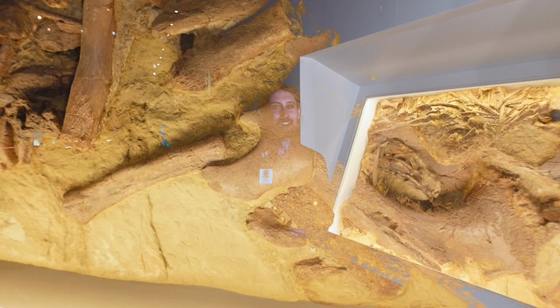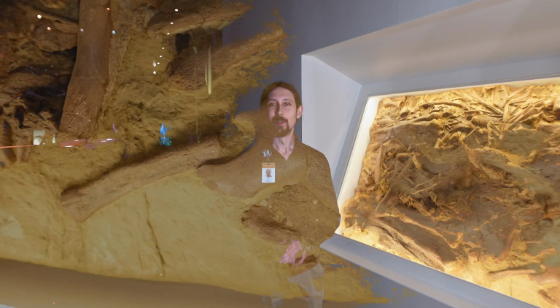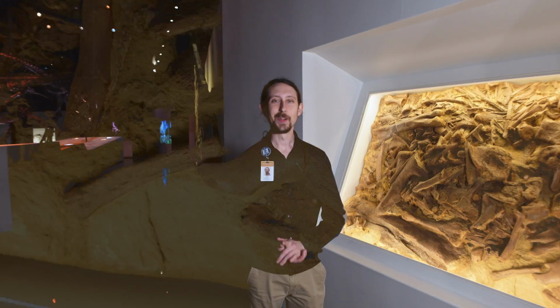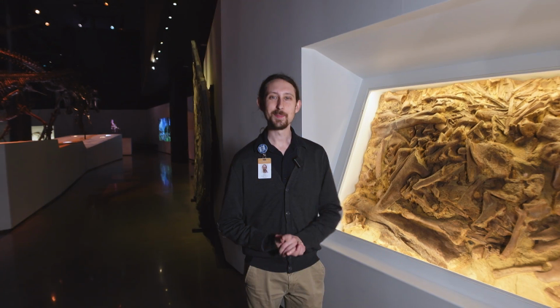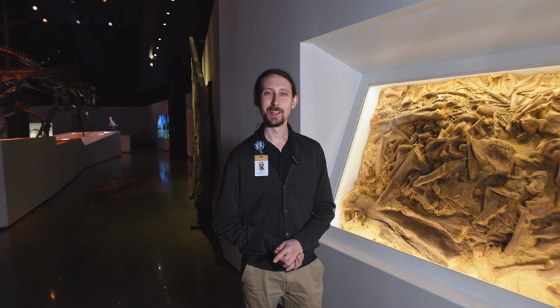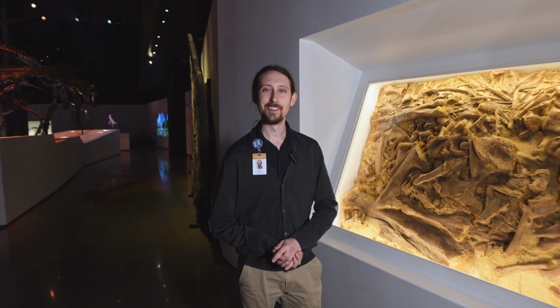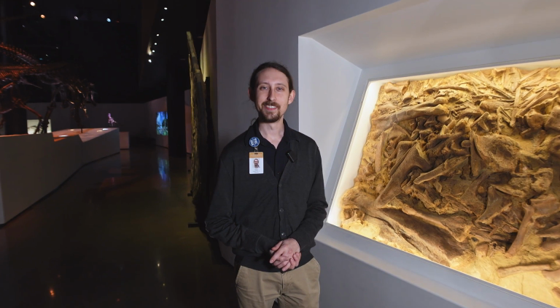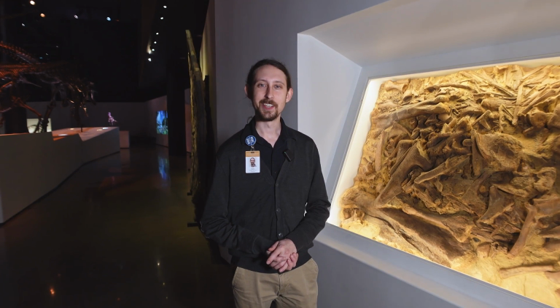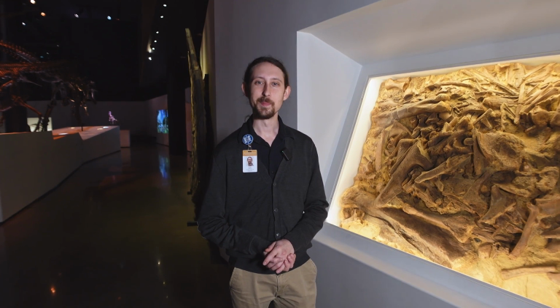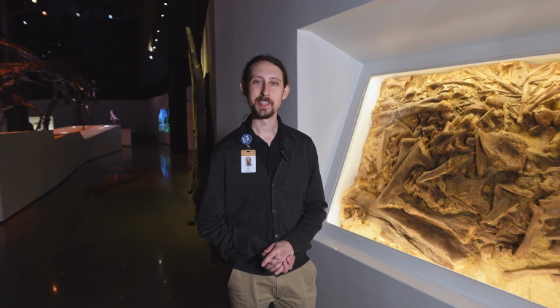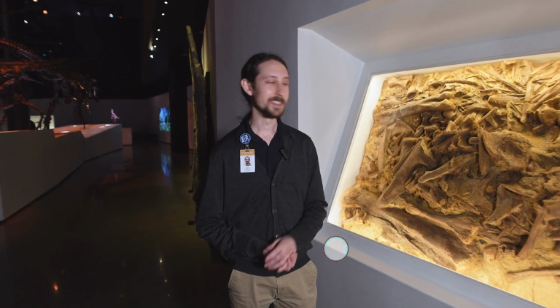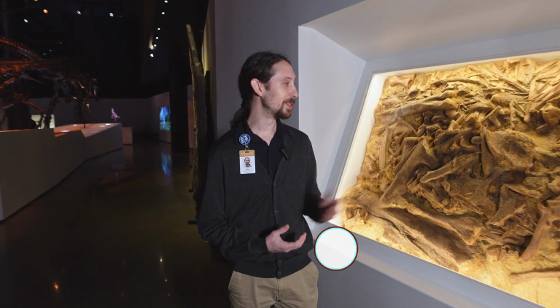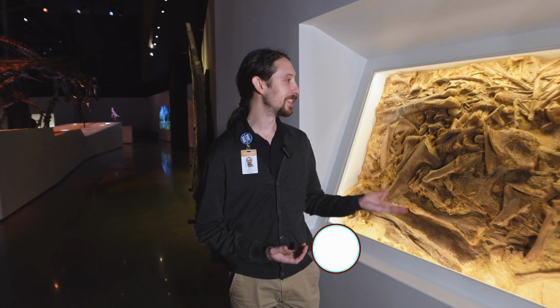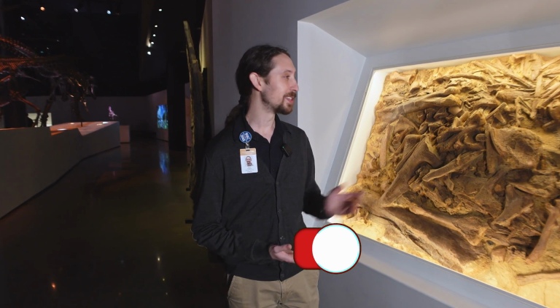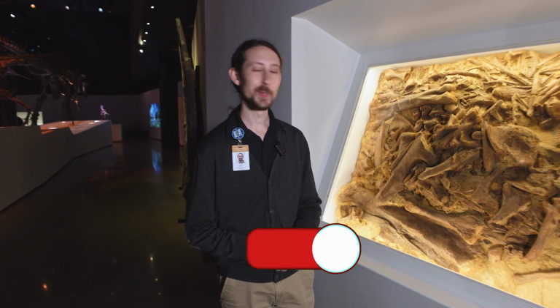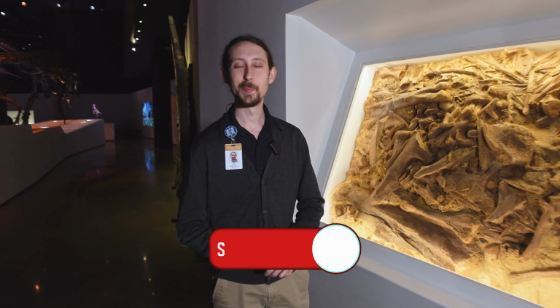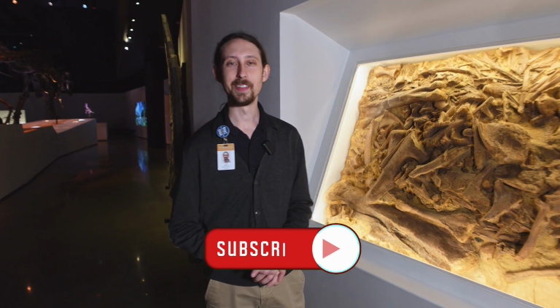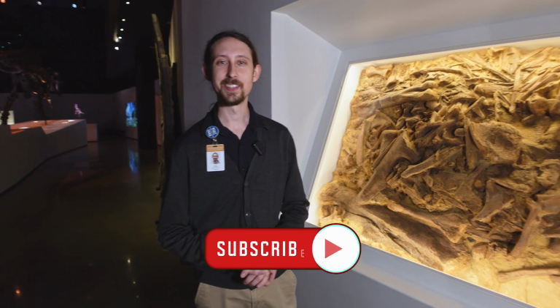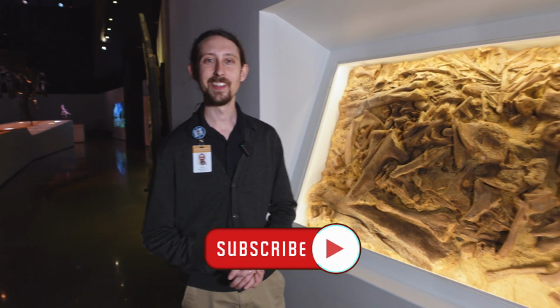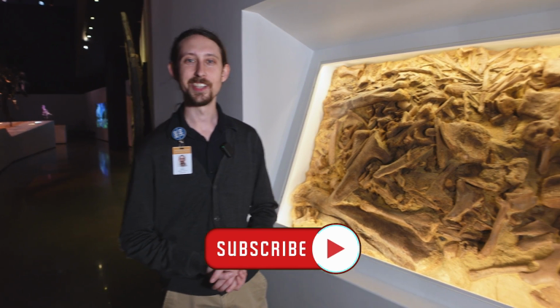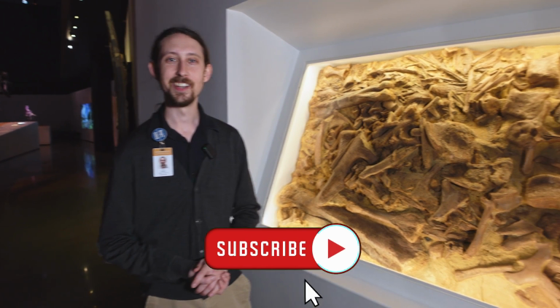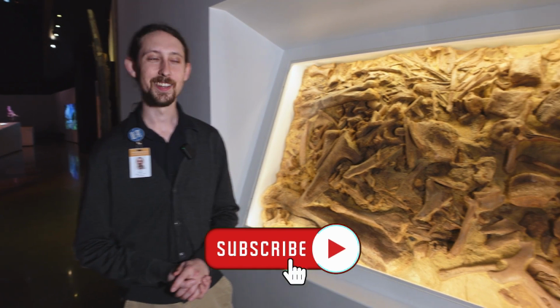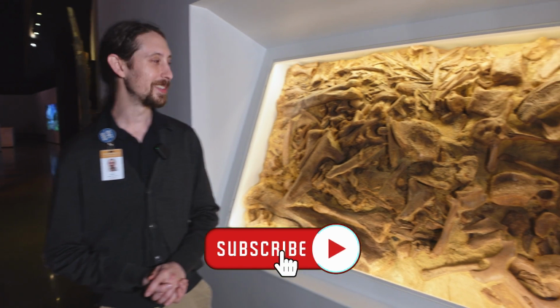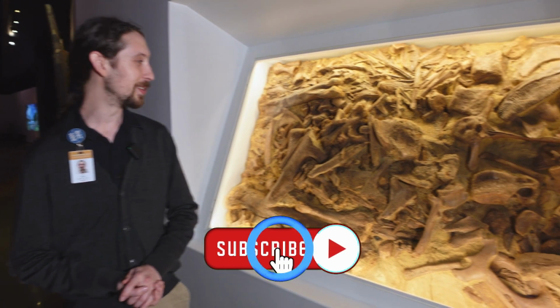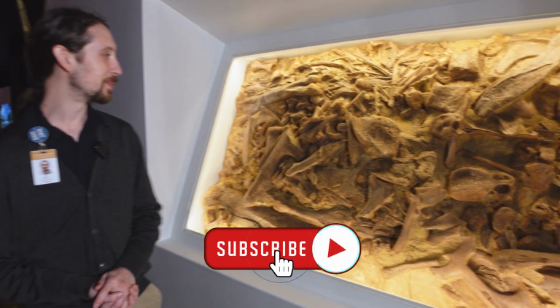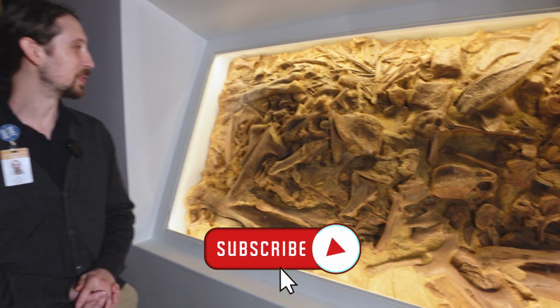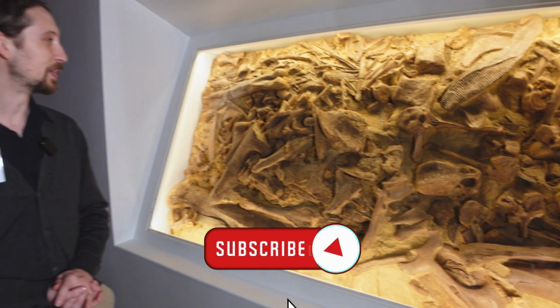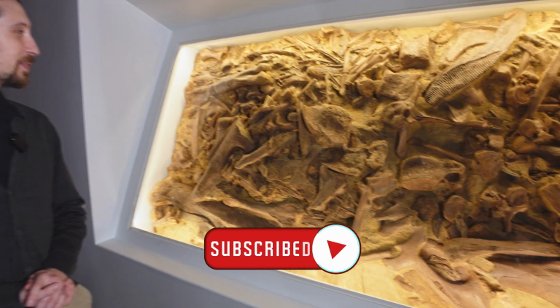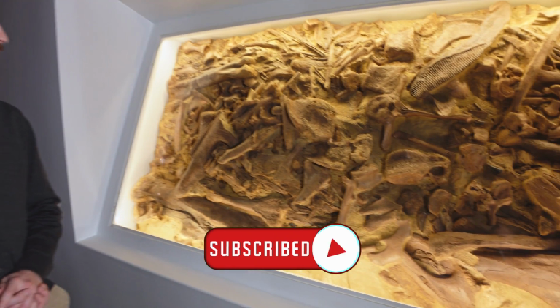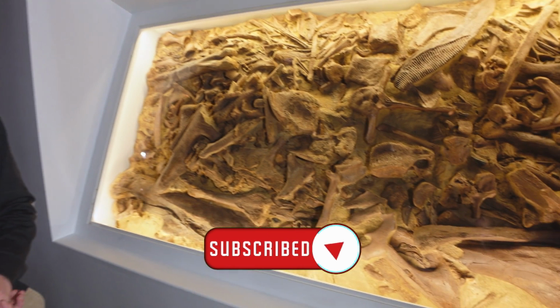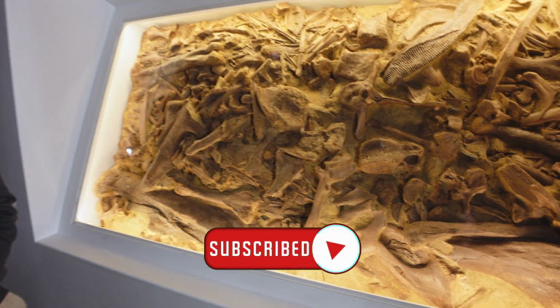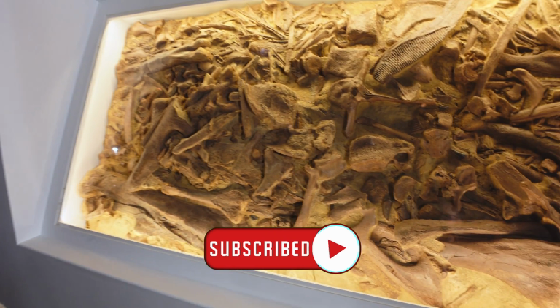We would absolutely love it if you'd come see this new addition to our paleontology hall here at the Houston Museum of Natural Science.